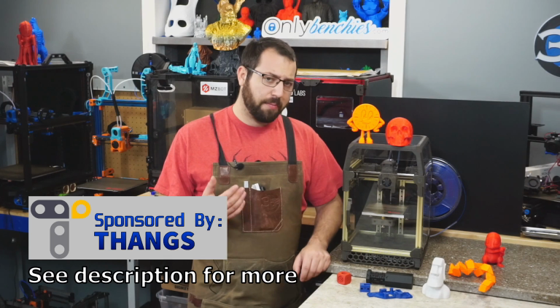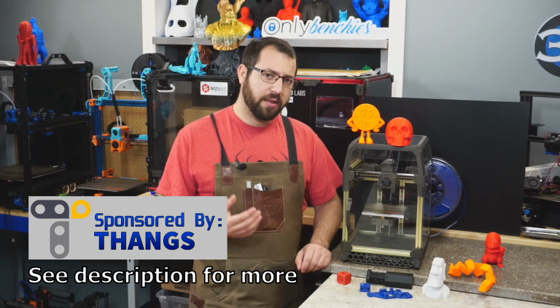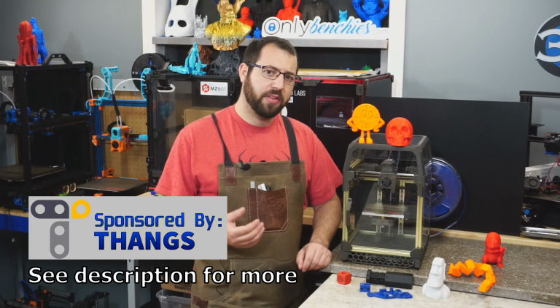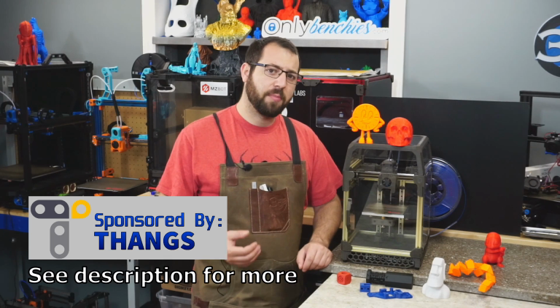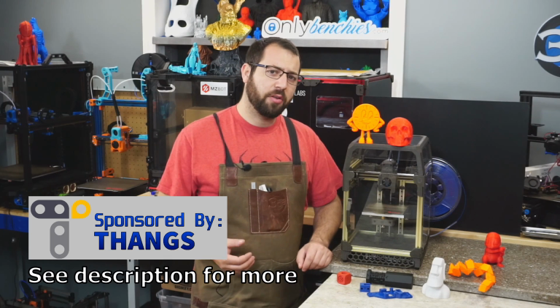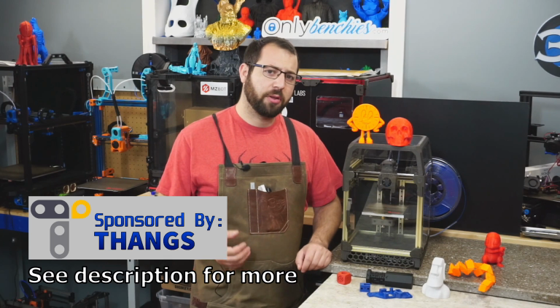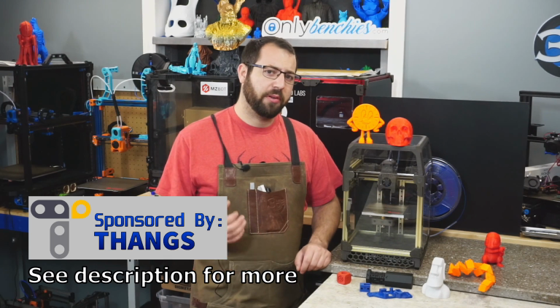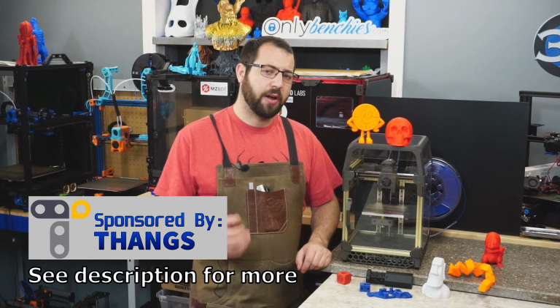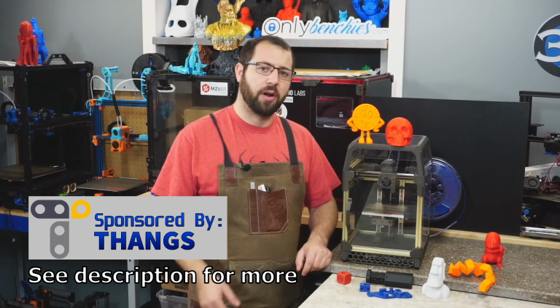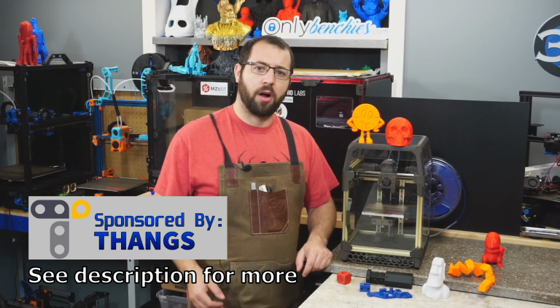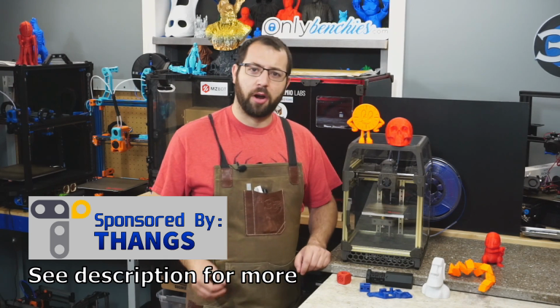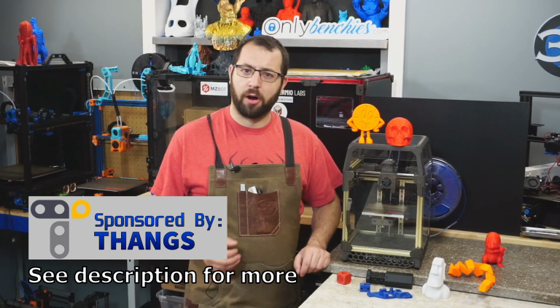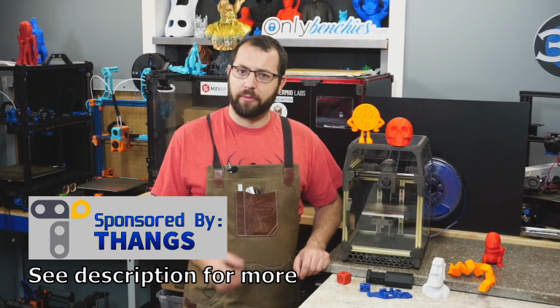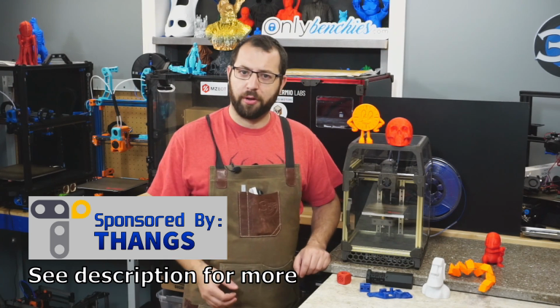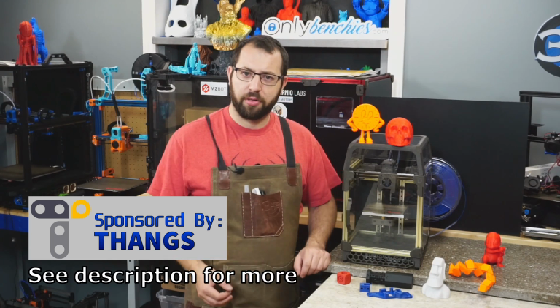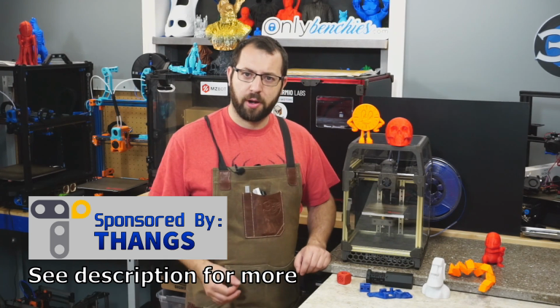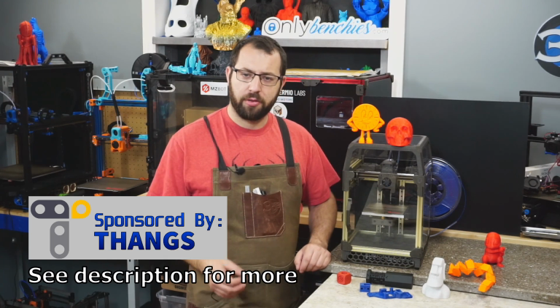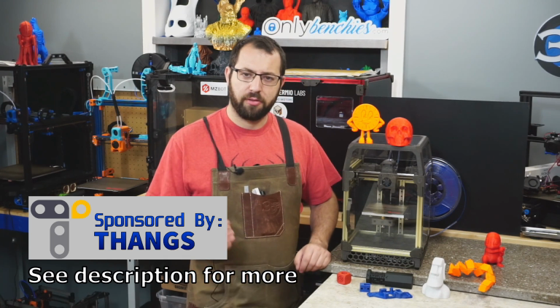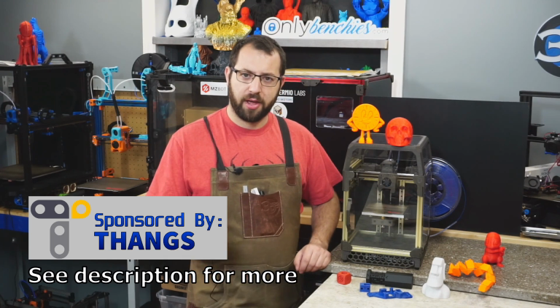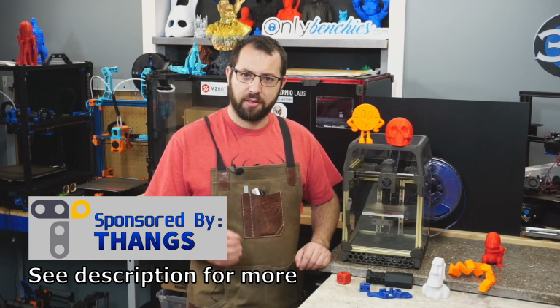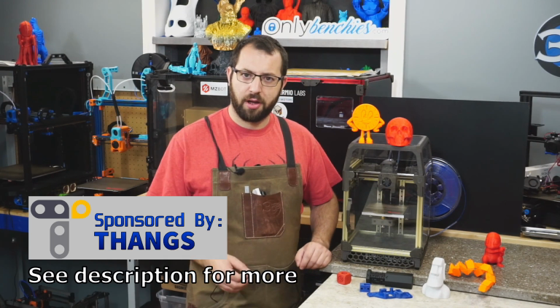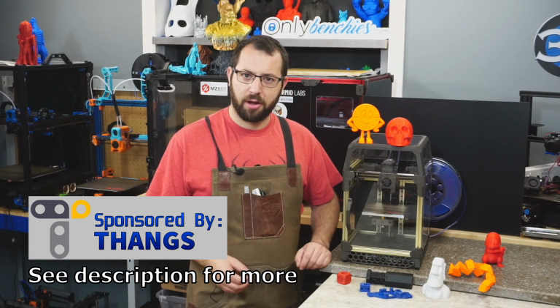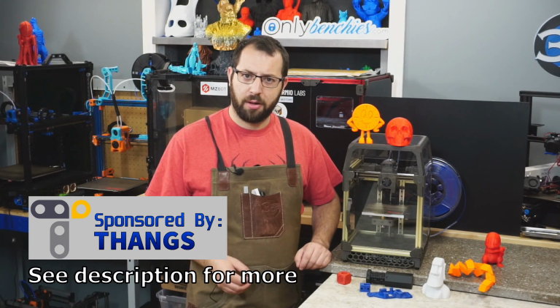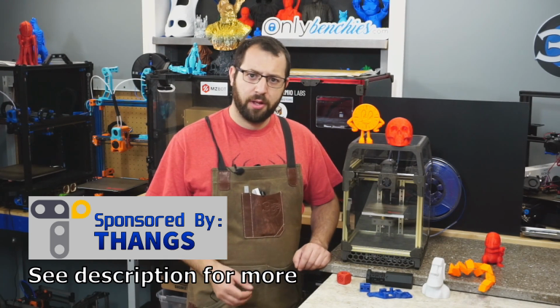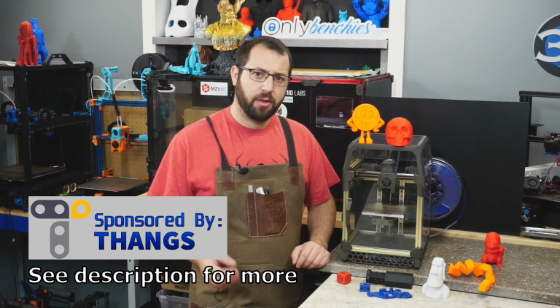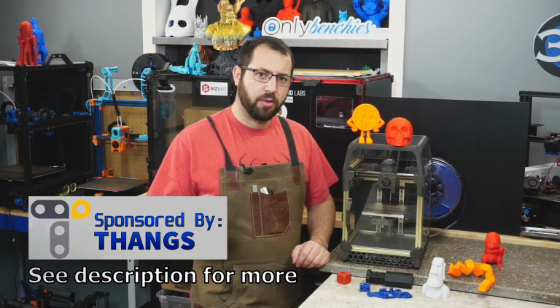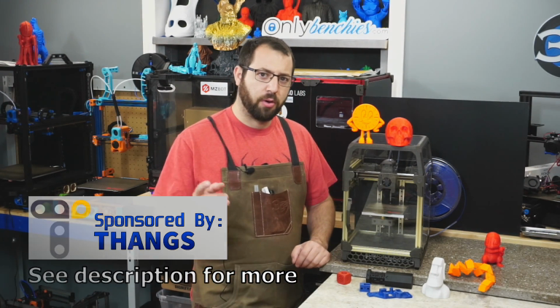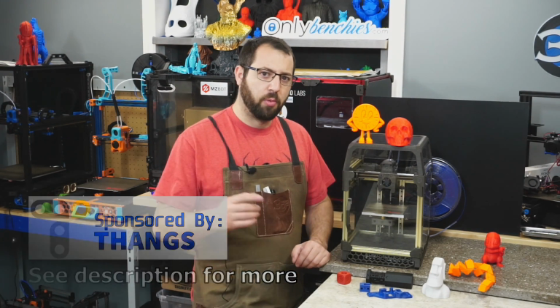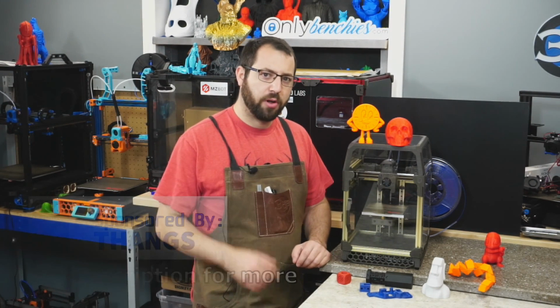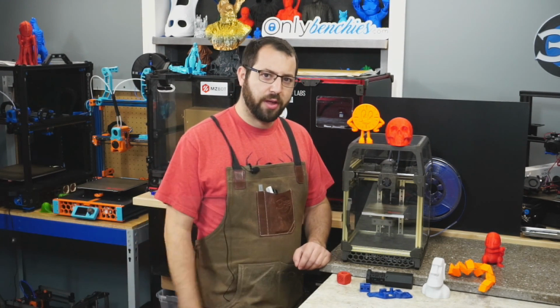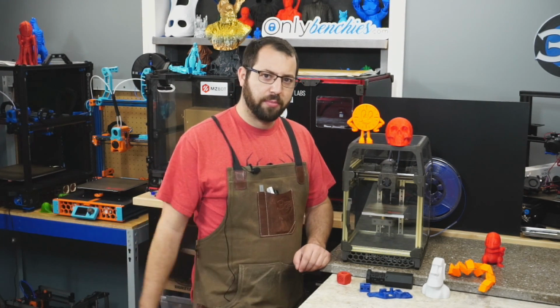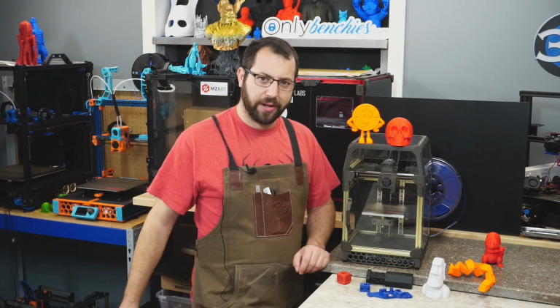Many of these models can be found on our video sponsor, Thangs.com, so more on them later.